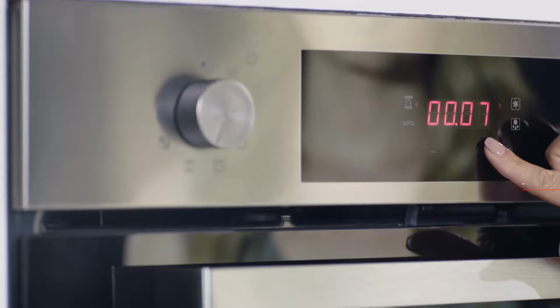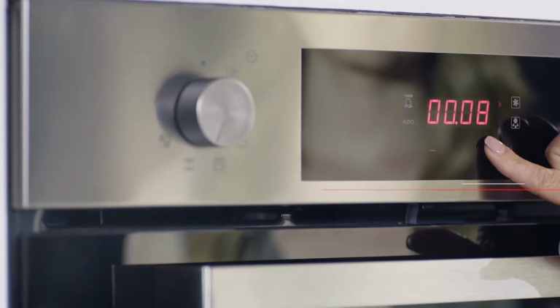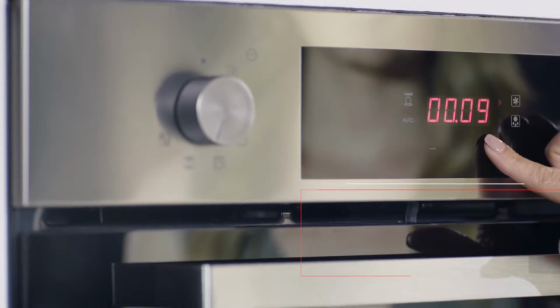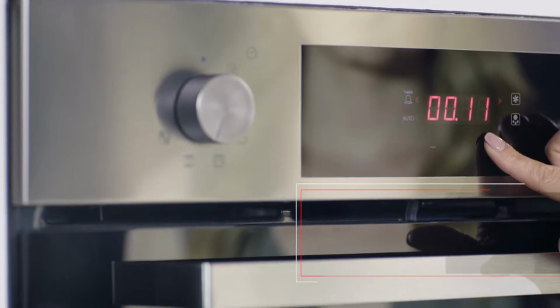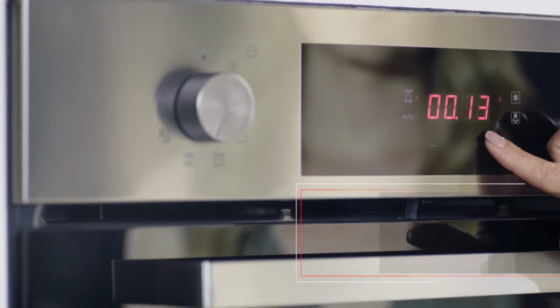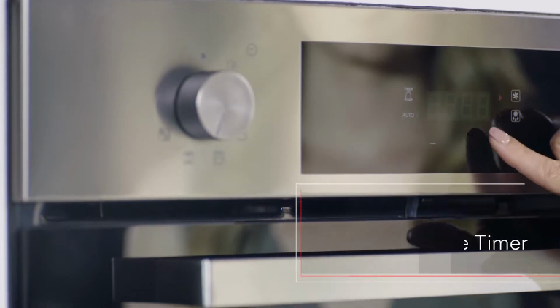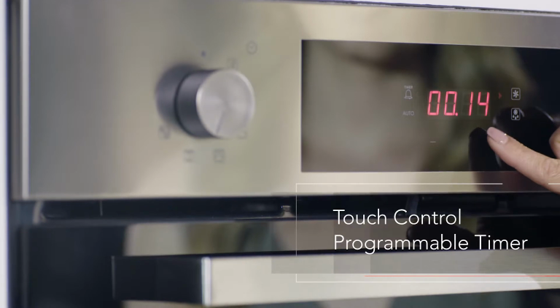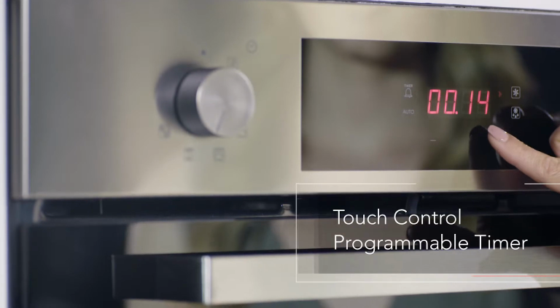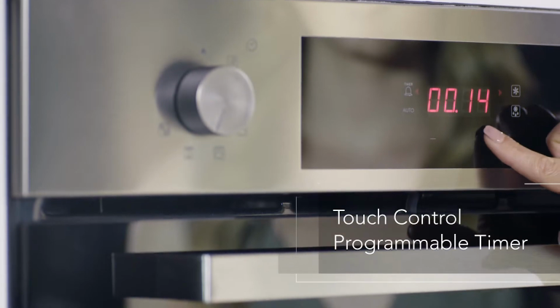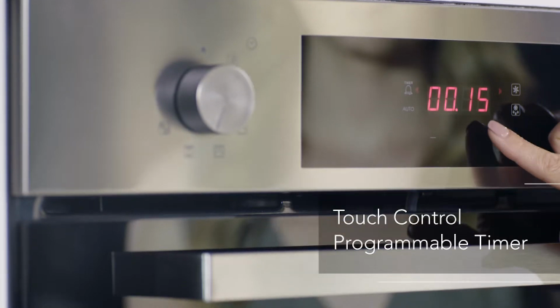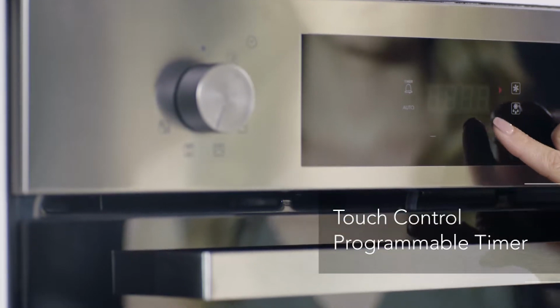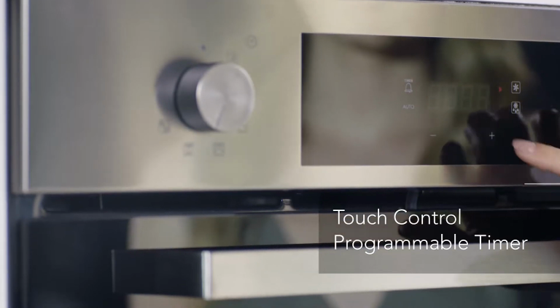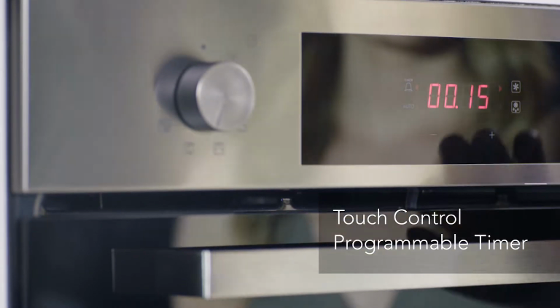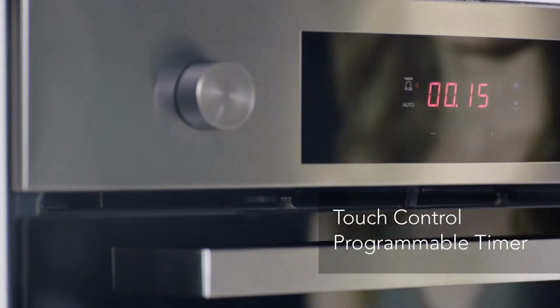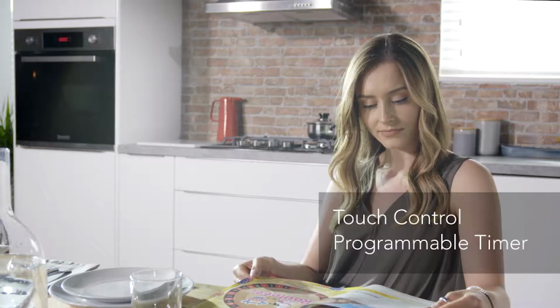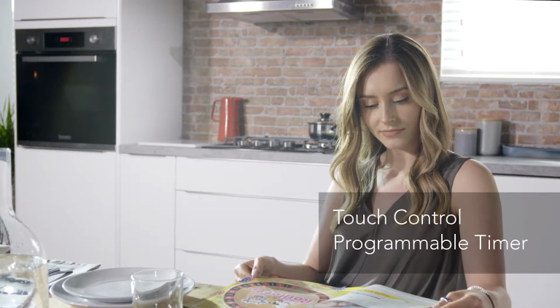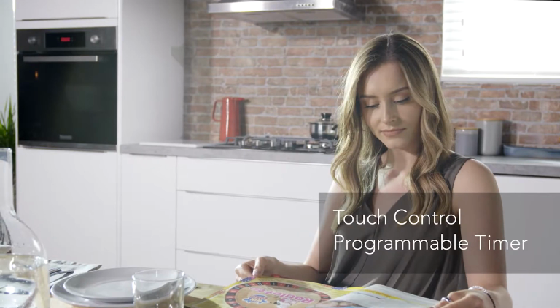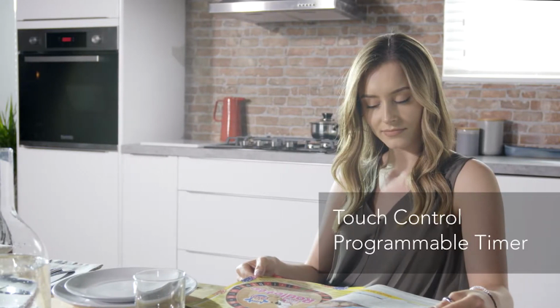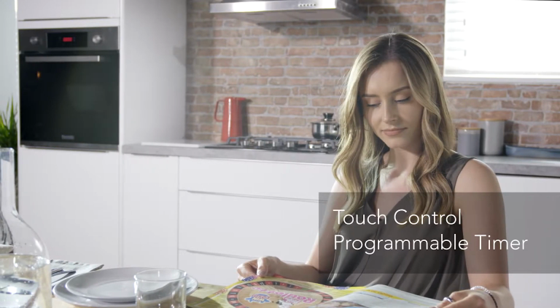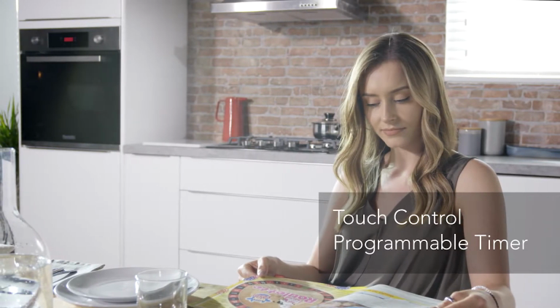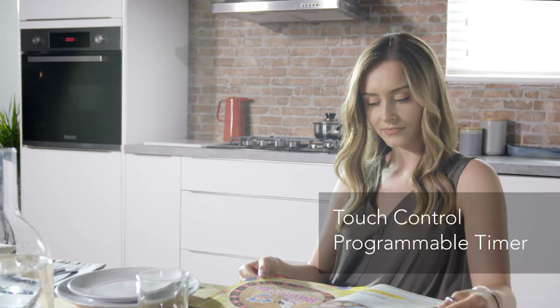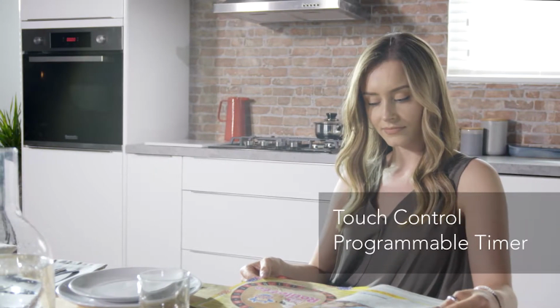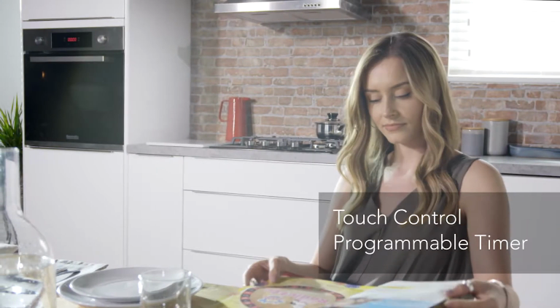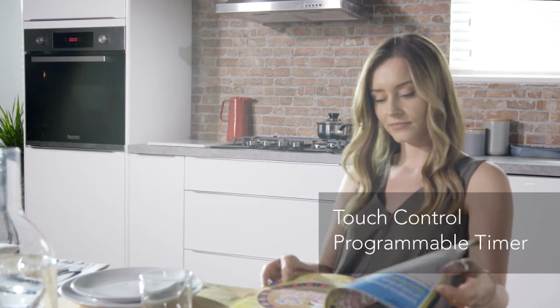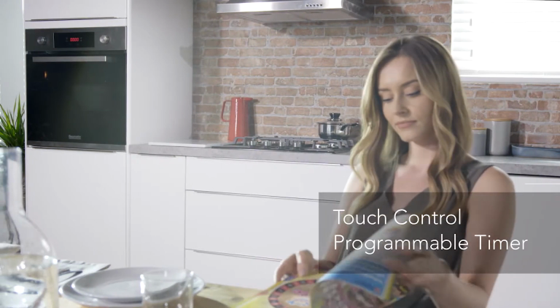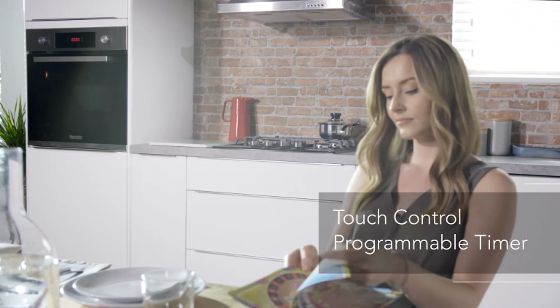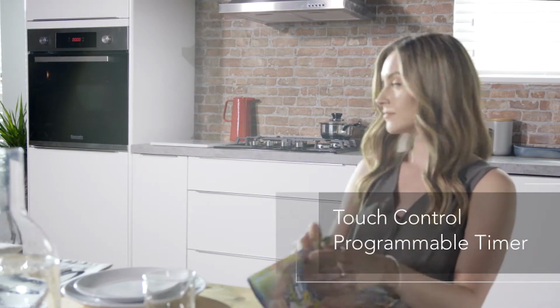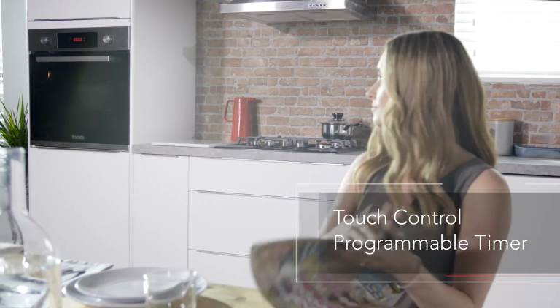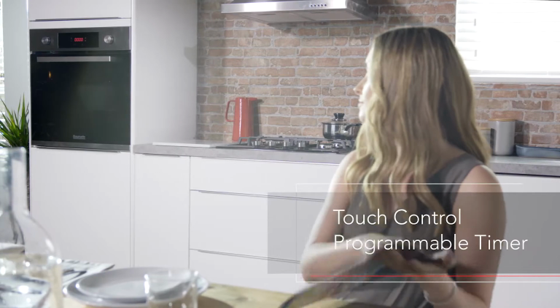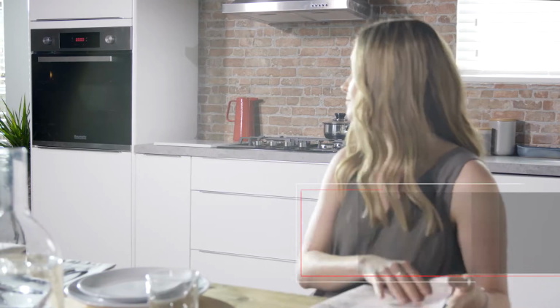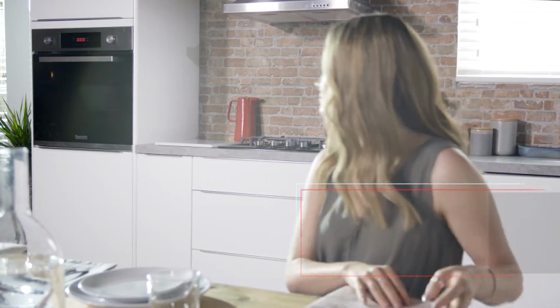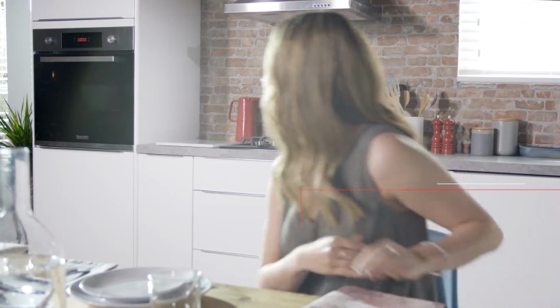Be in charge of your cooking by using the touch control programmable timer to start or end your cooking cycle, so your food is ready when you need it.